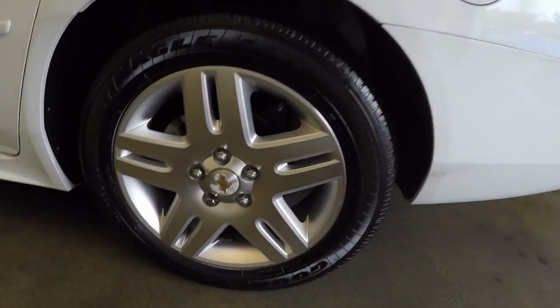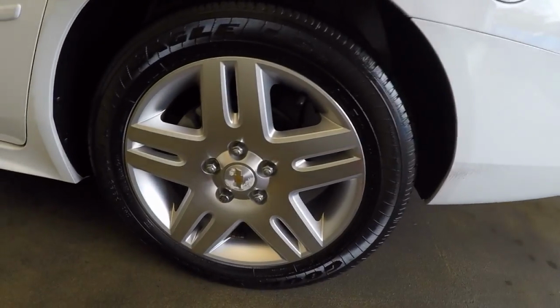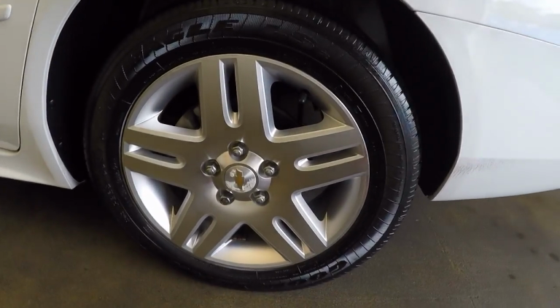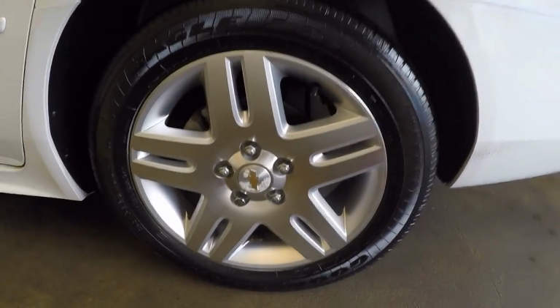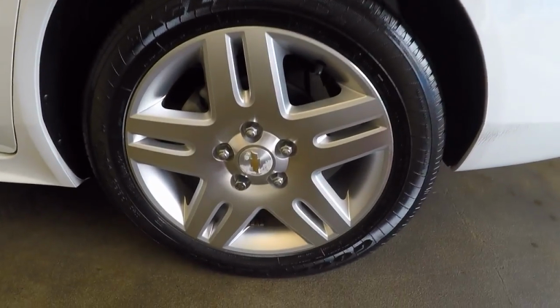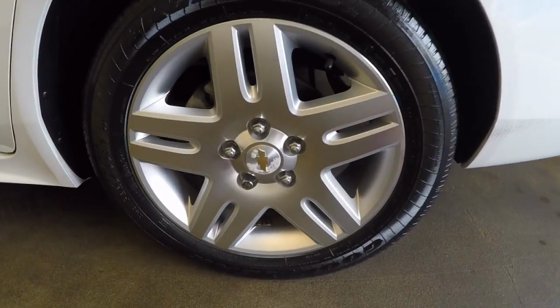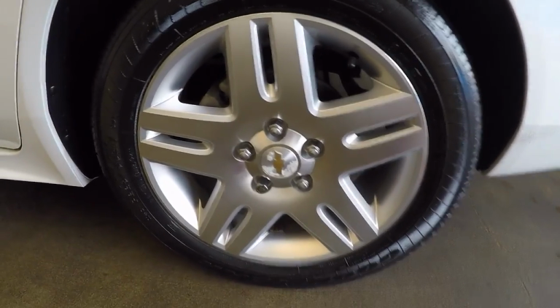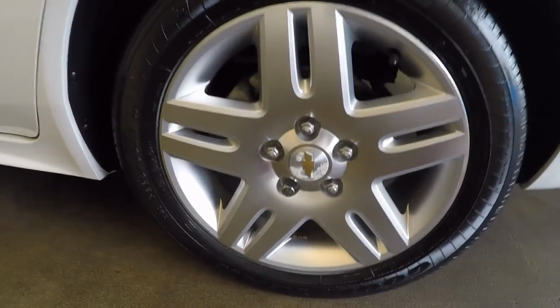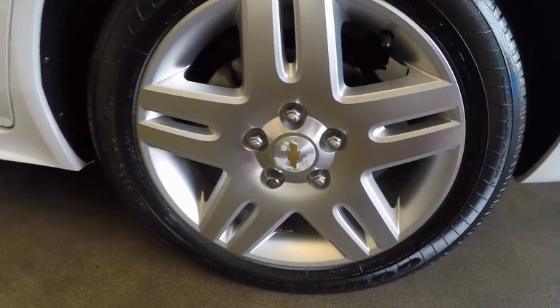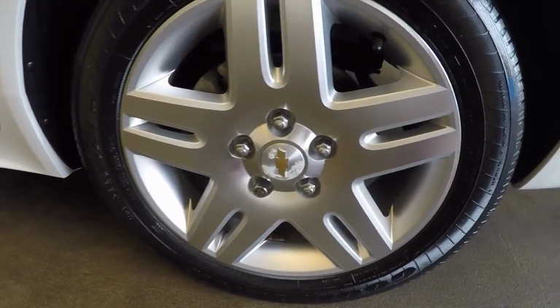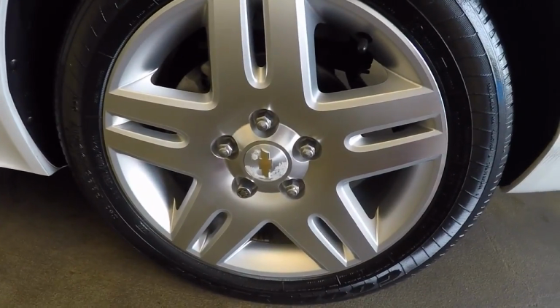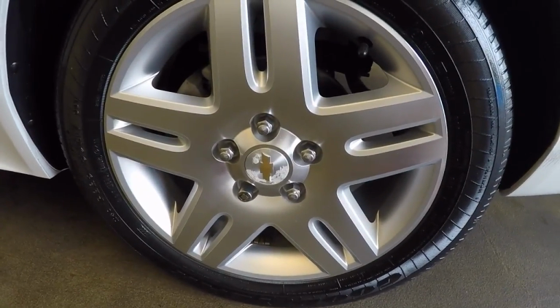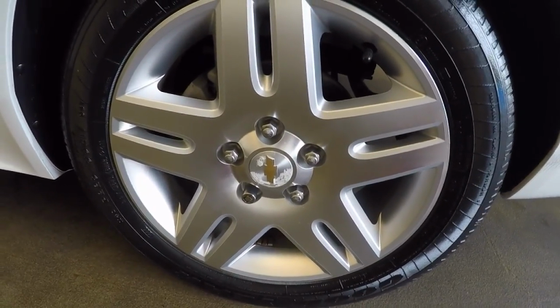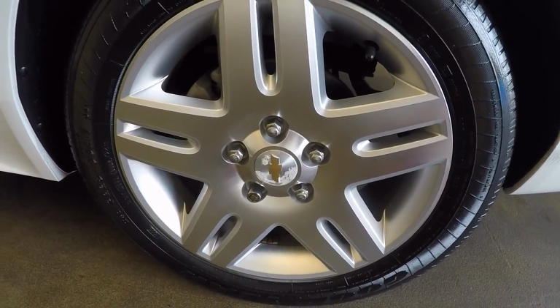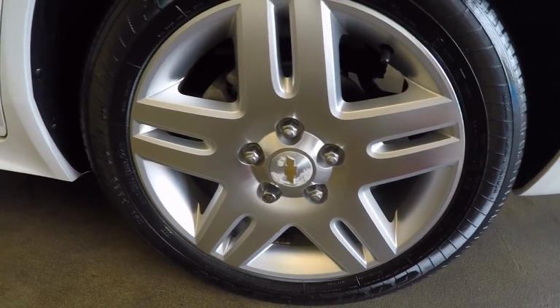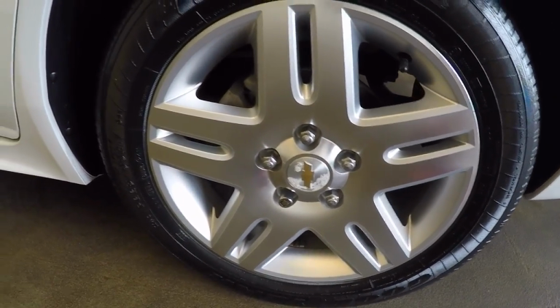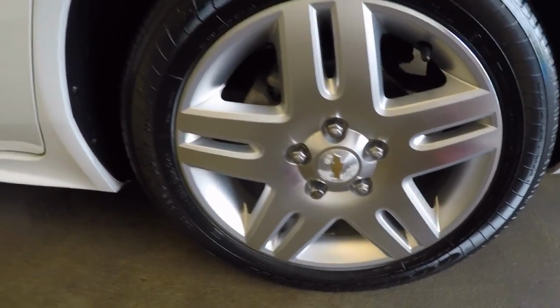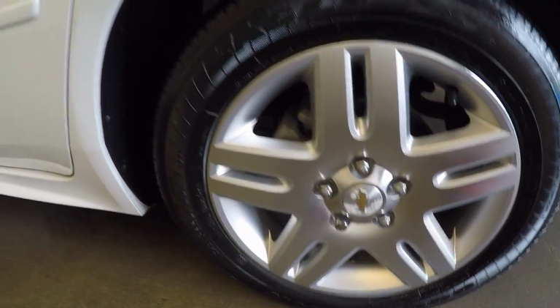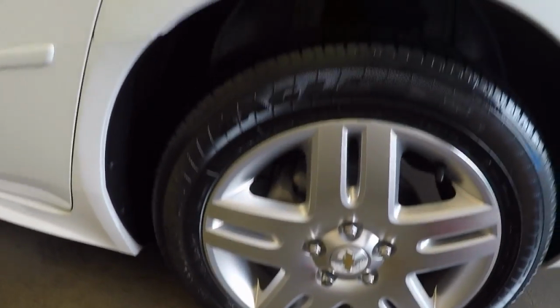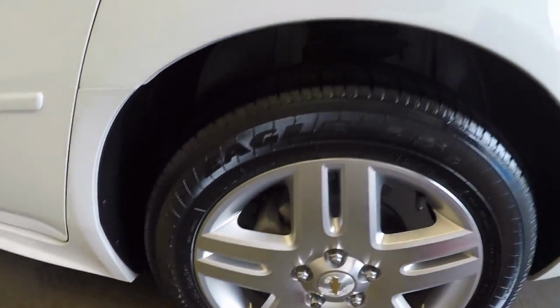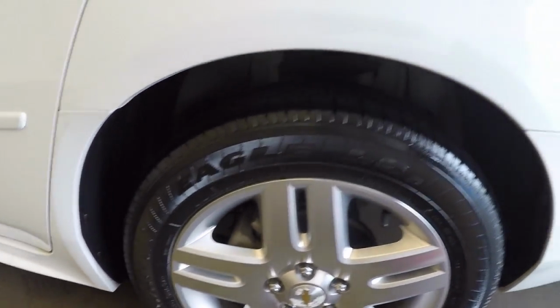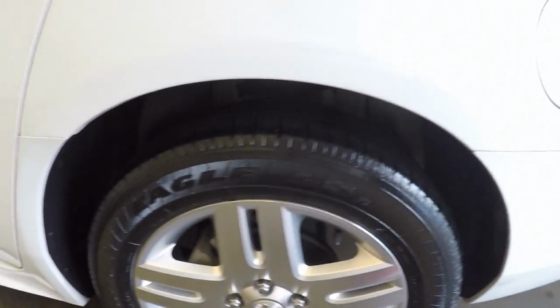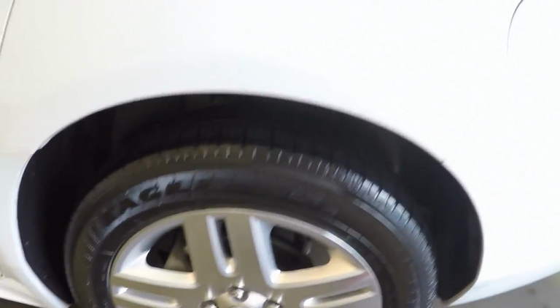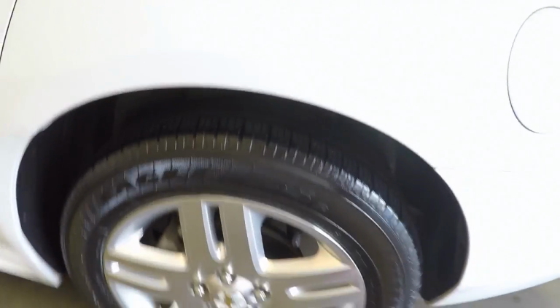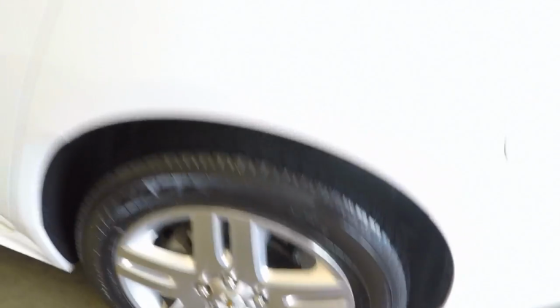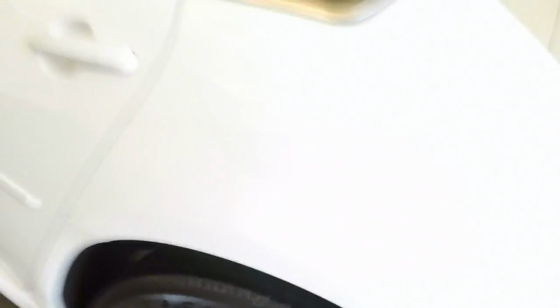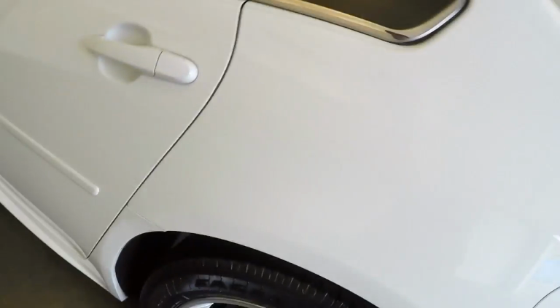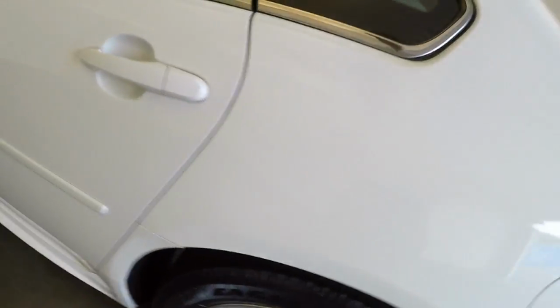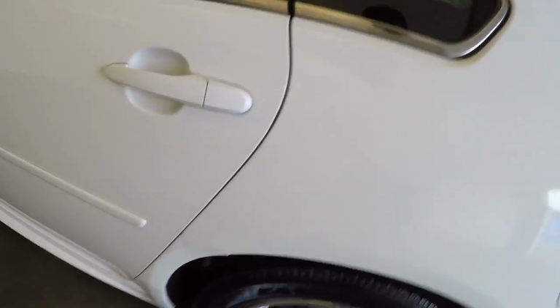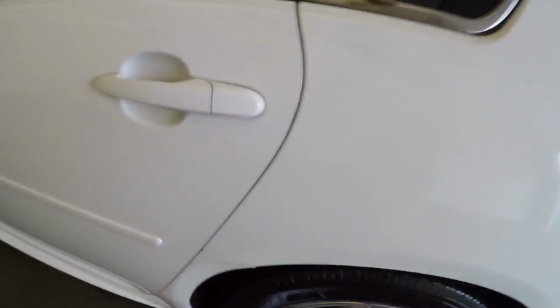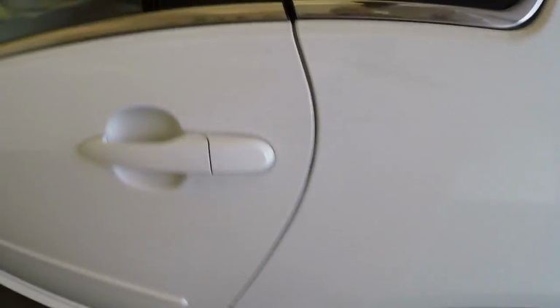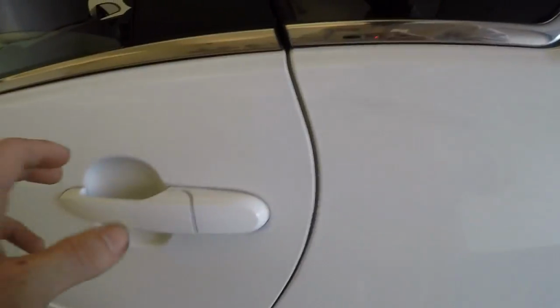Again, nice alloys. Each wheel has a wheel lock on it to help keep your wheels on your car.